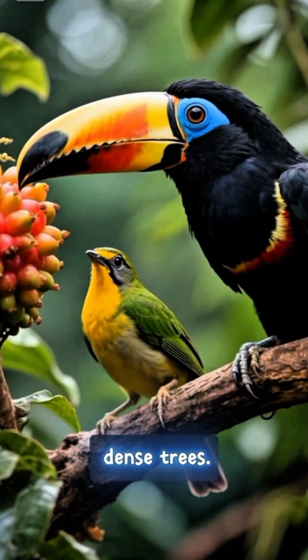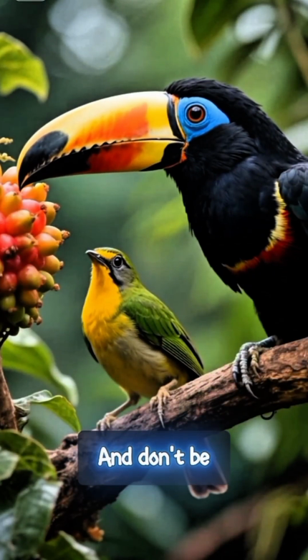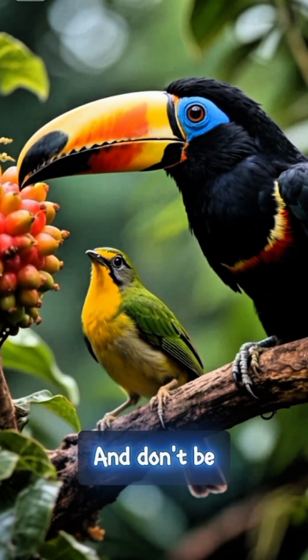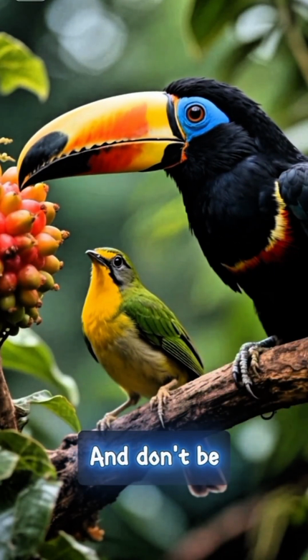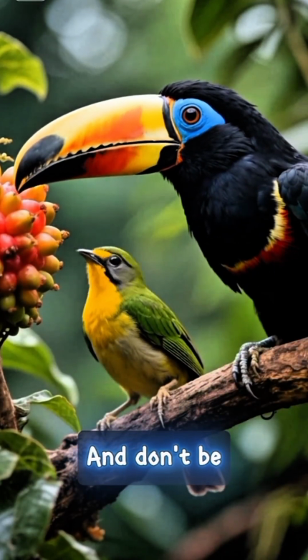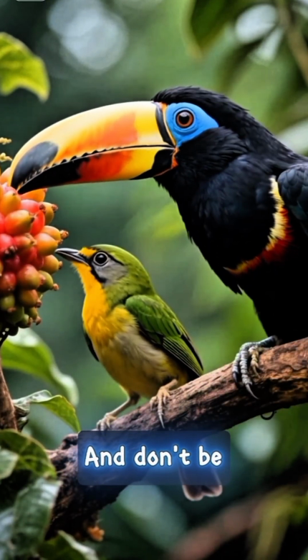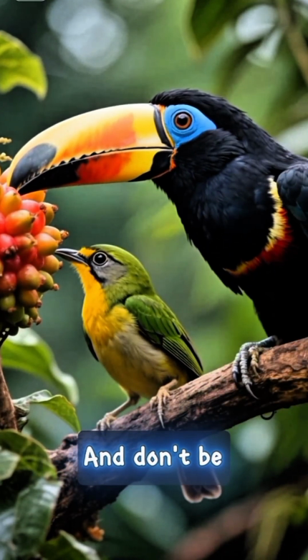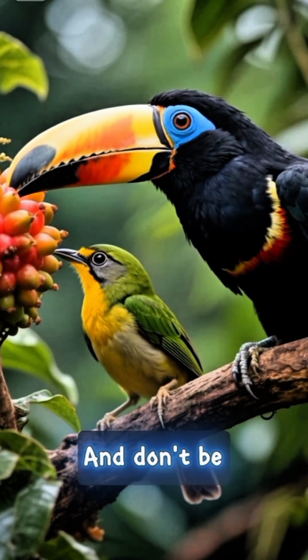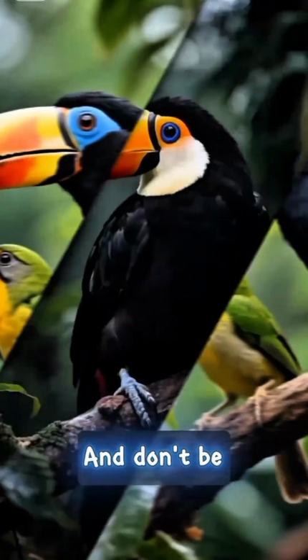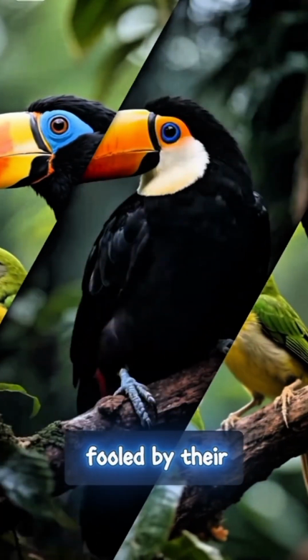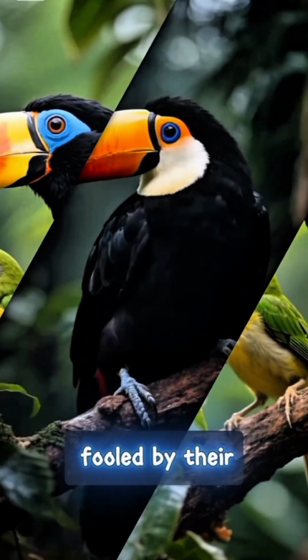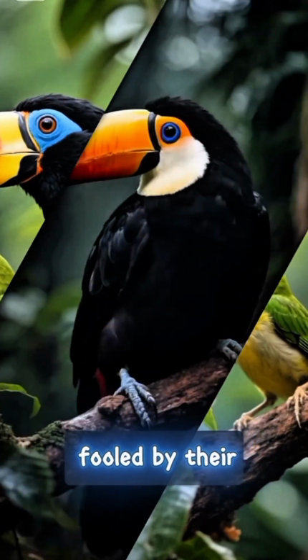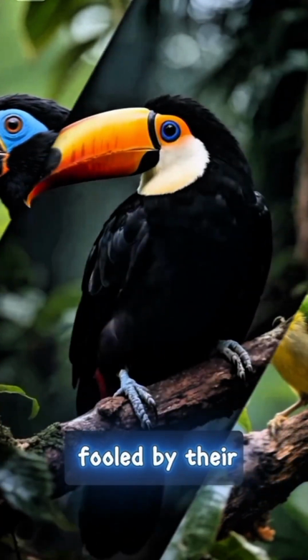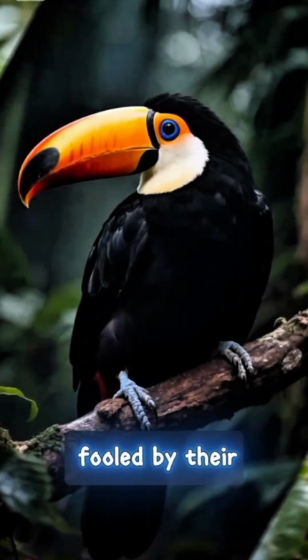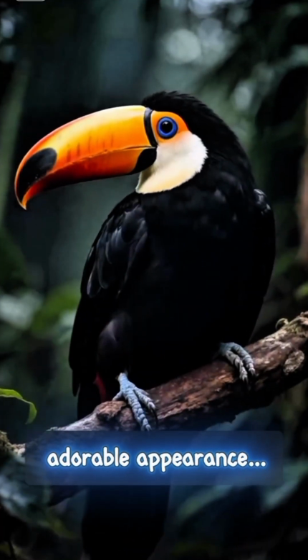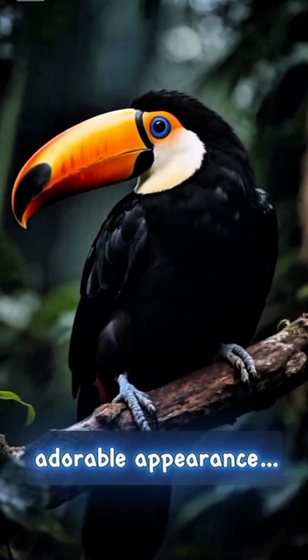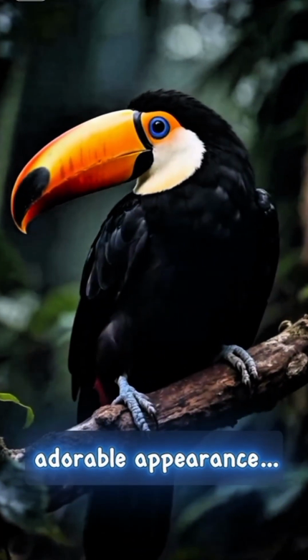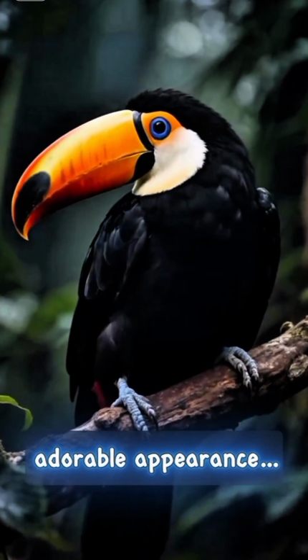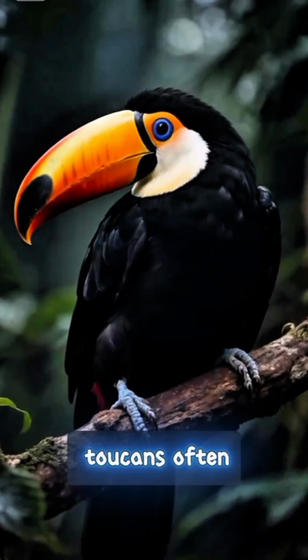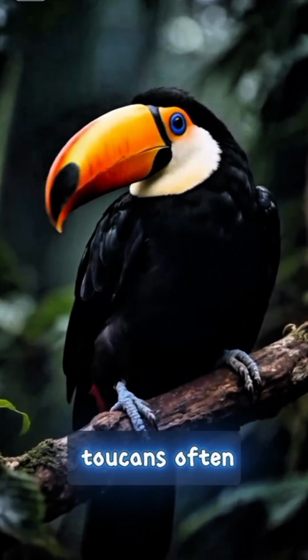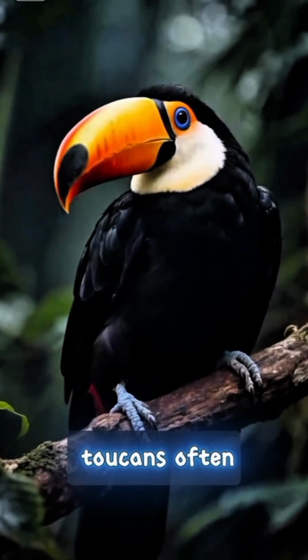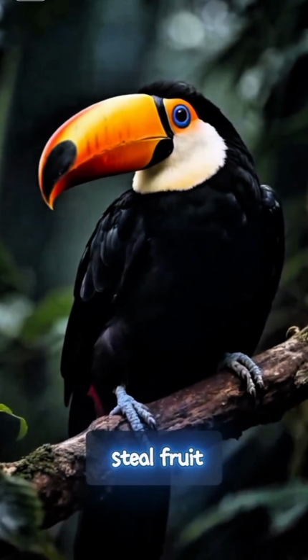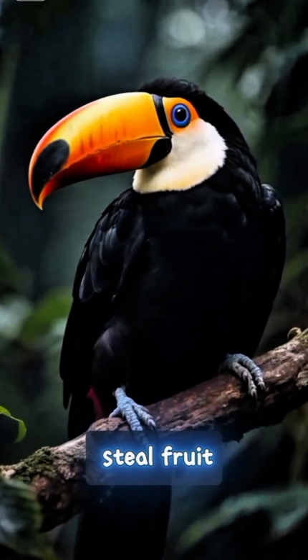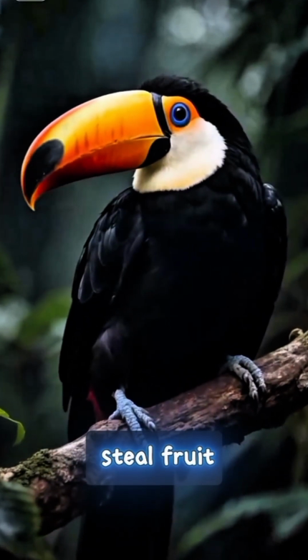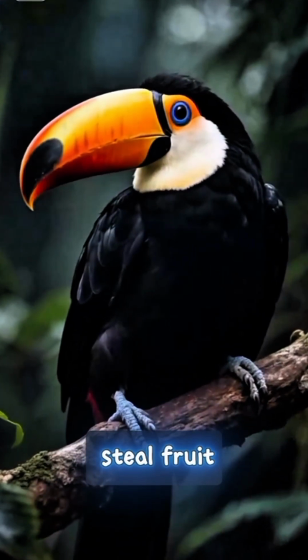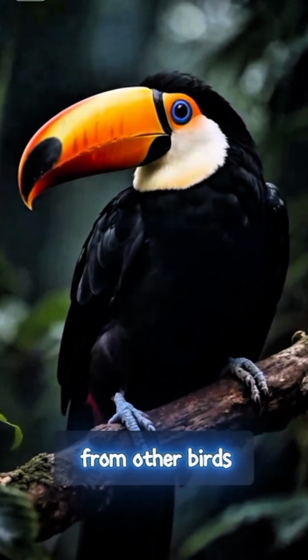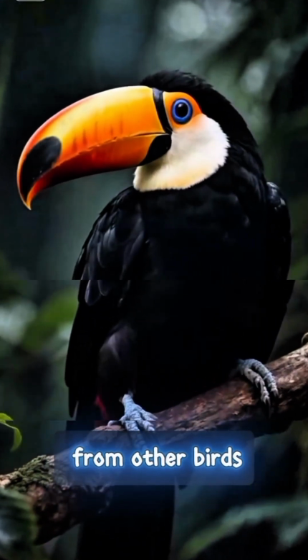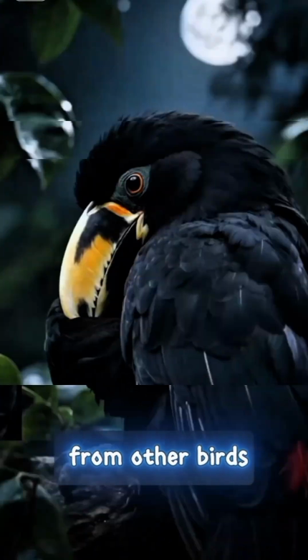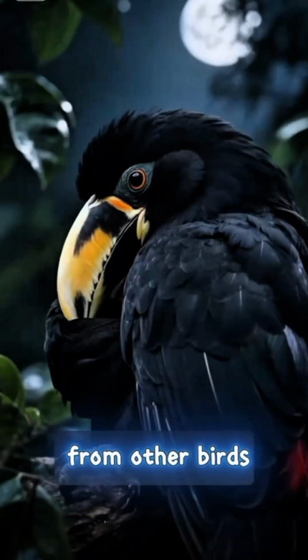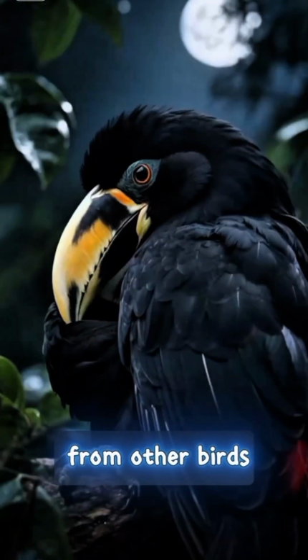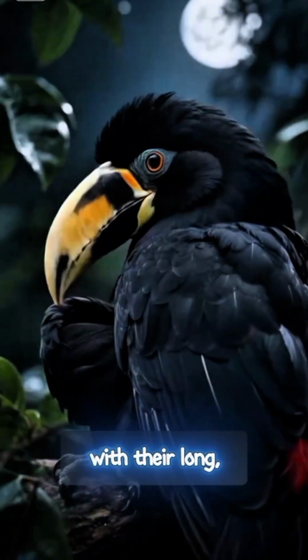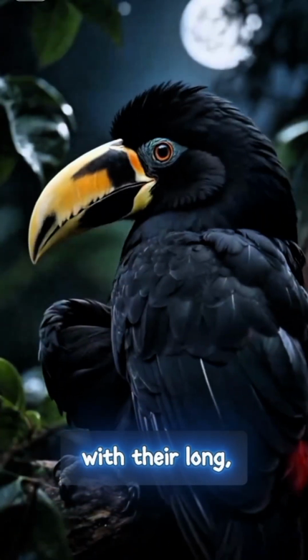And don't be fooled by their adorable appearance — toucans often steal fruit from other birds with their long, fast beaks.